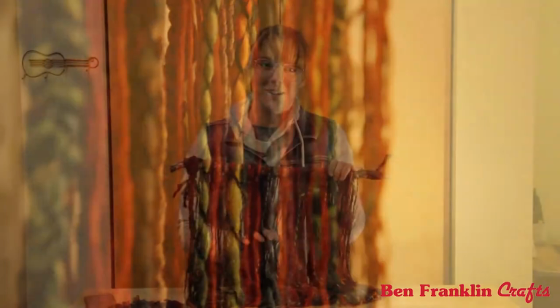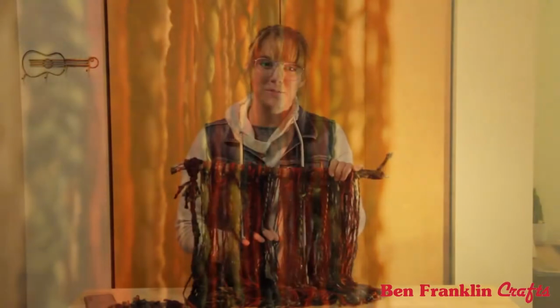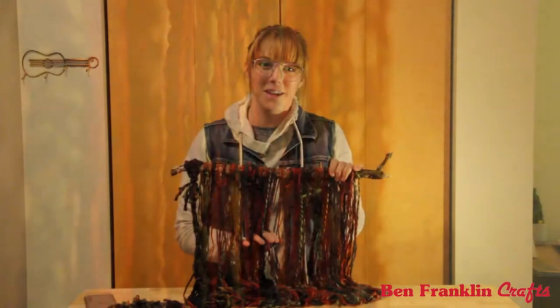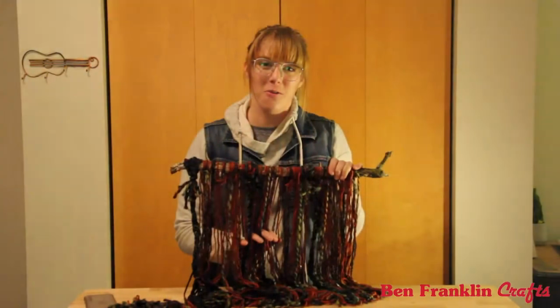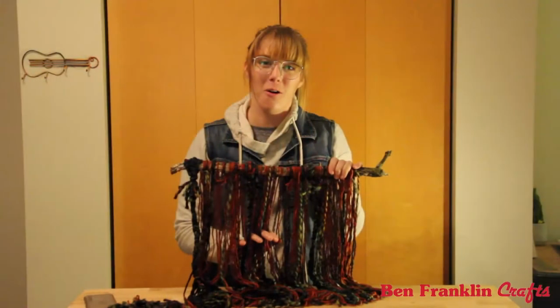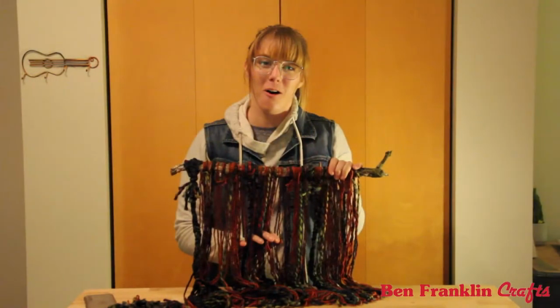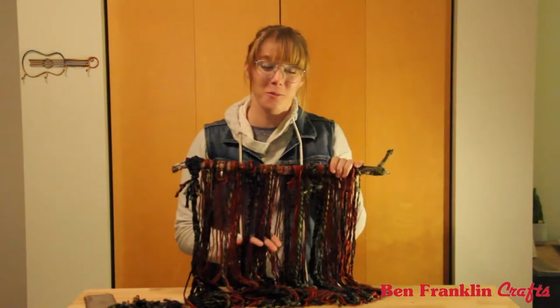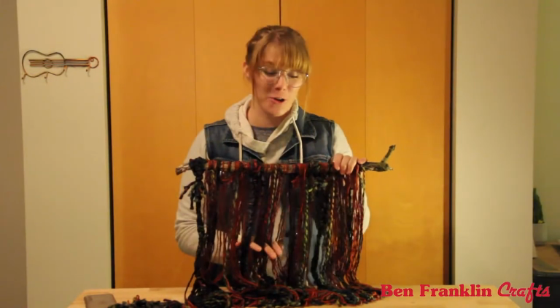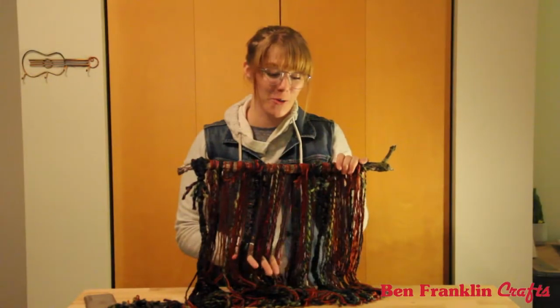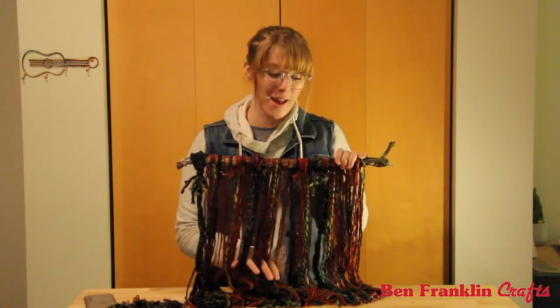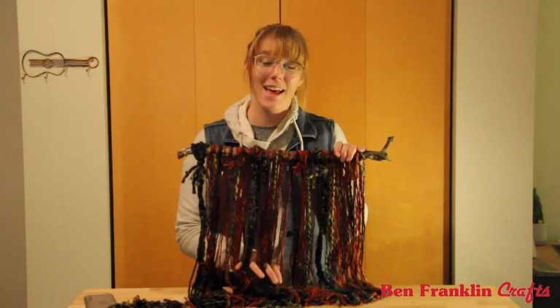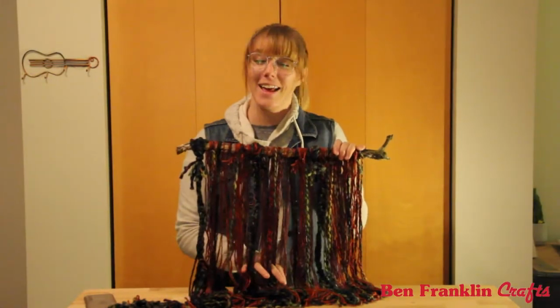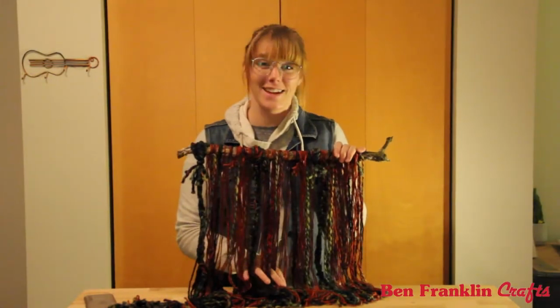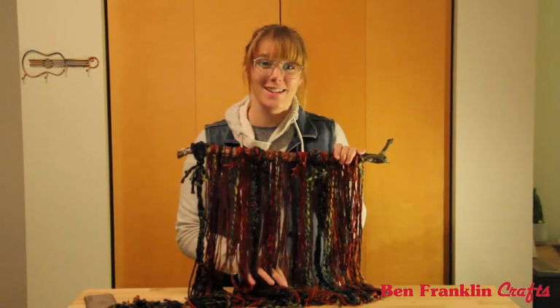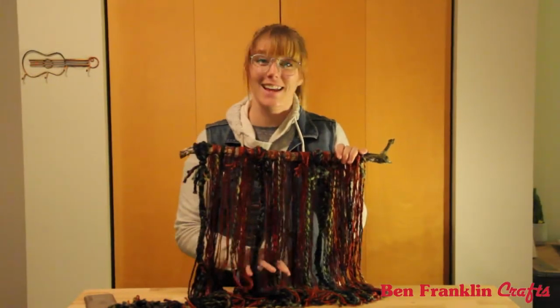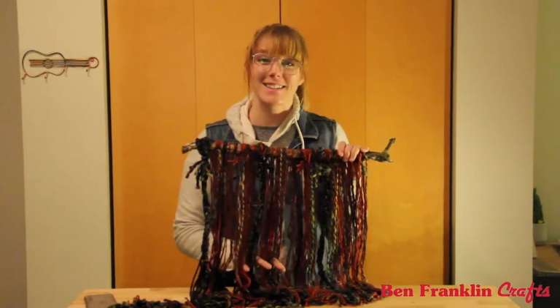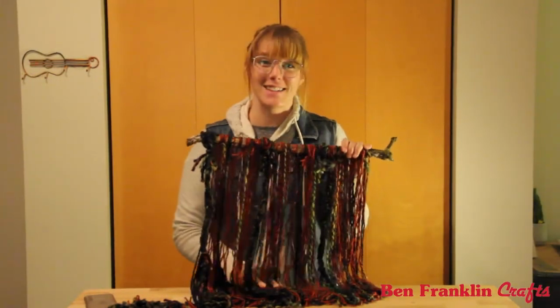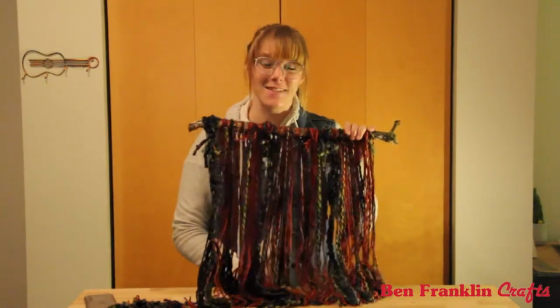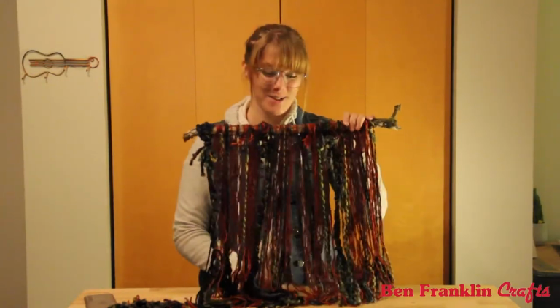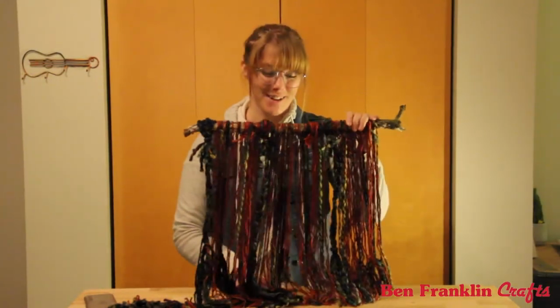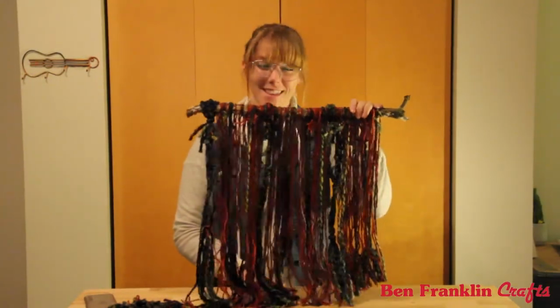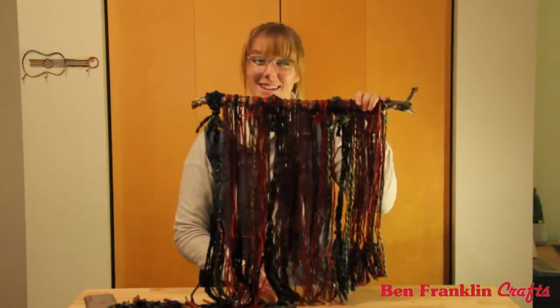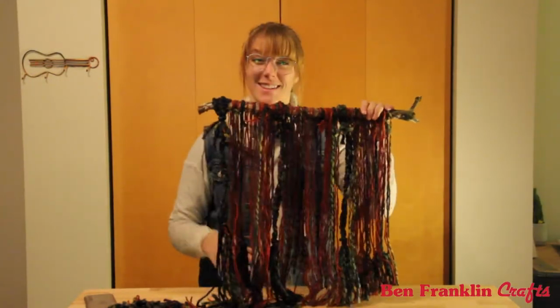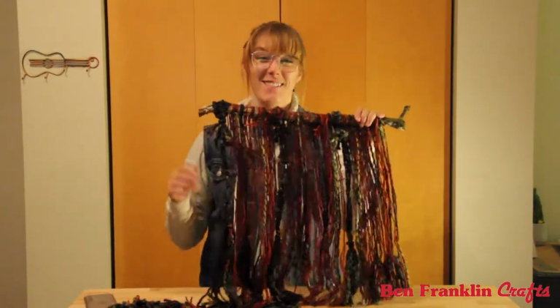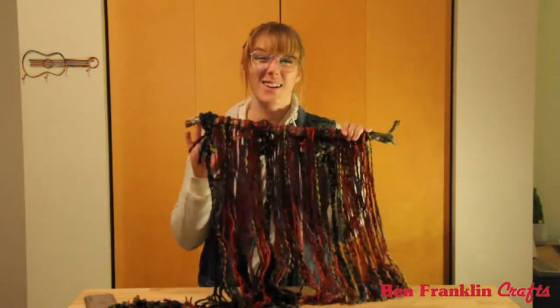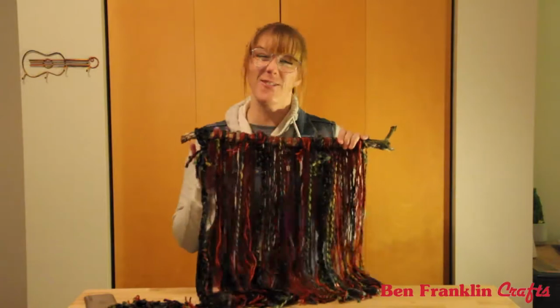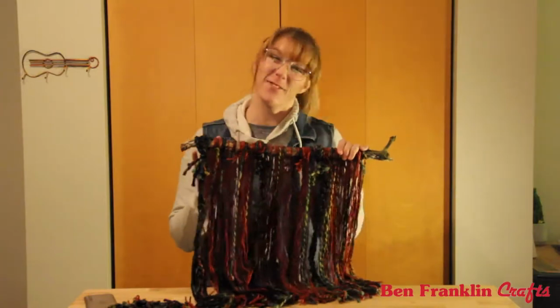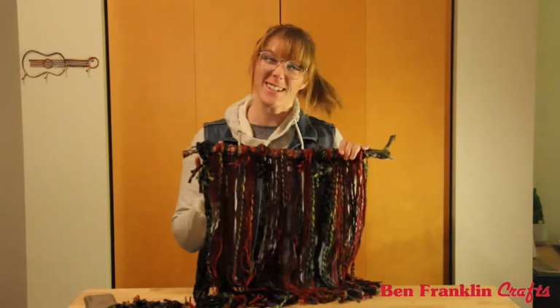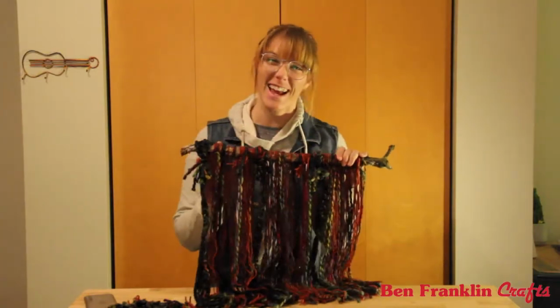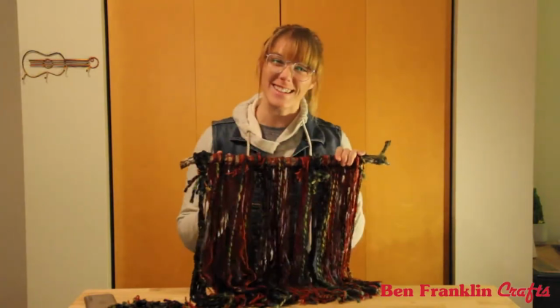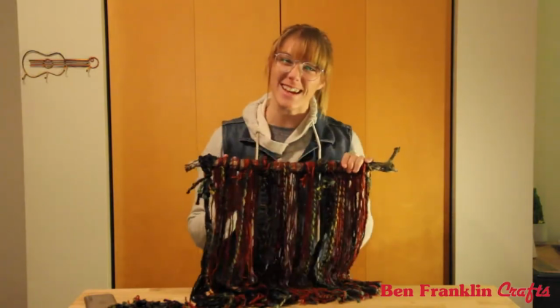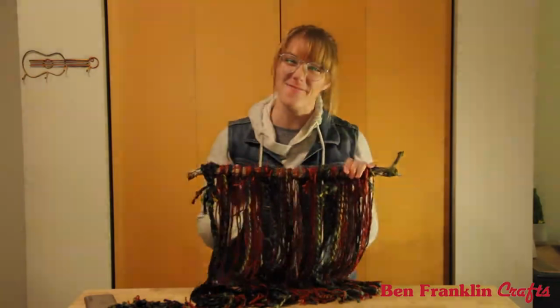100% wool, all from Uruguay, hand dyed. It doesn't get much better than this. Now I'm going to go find a place to hang this up.